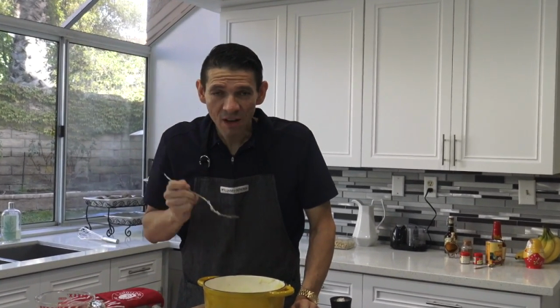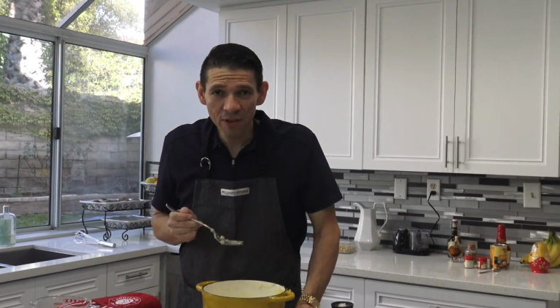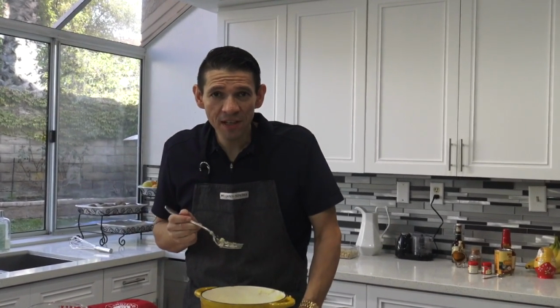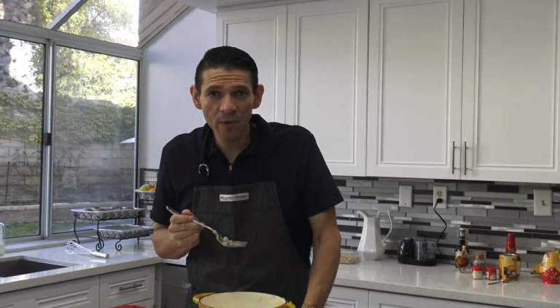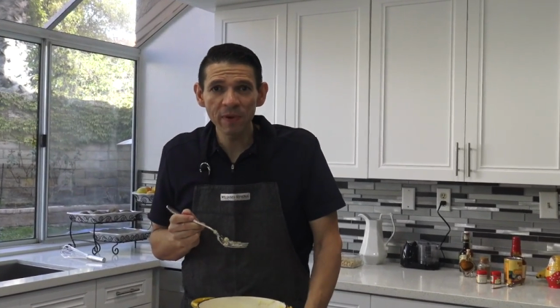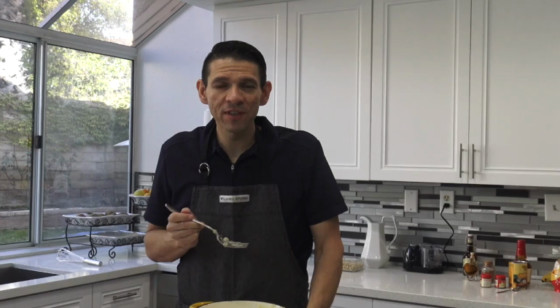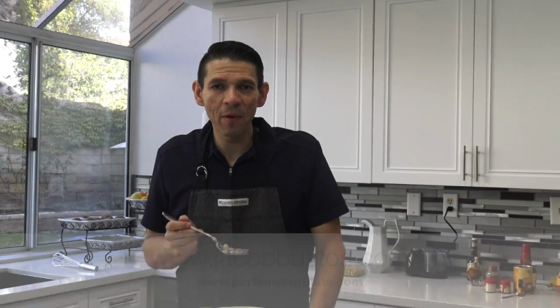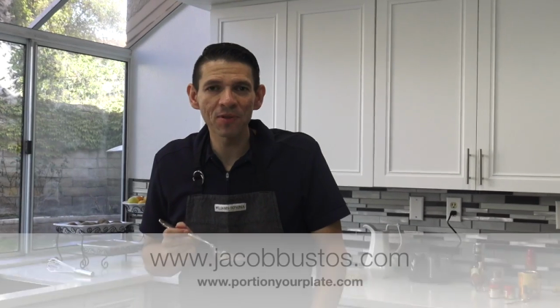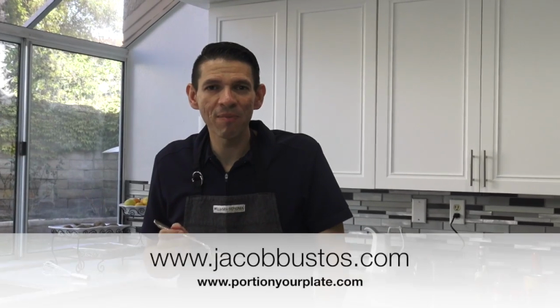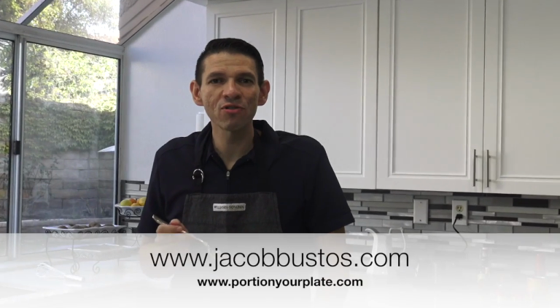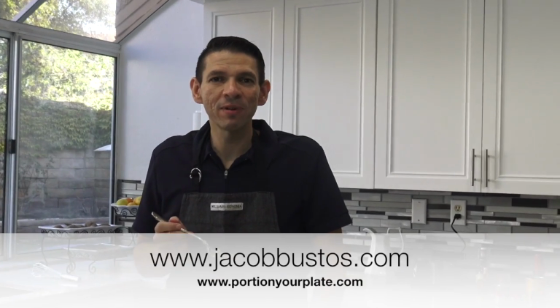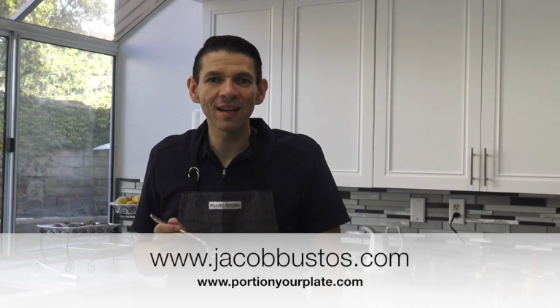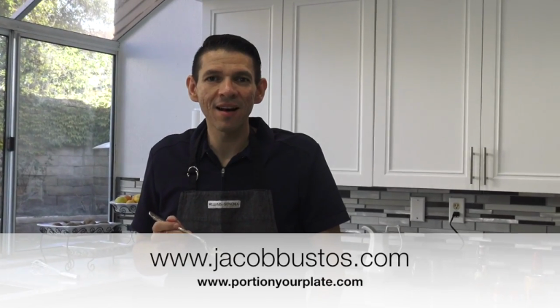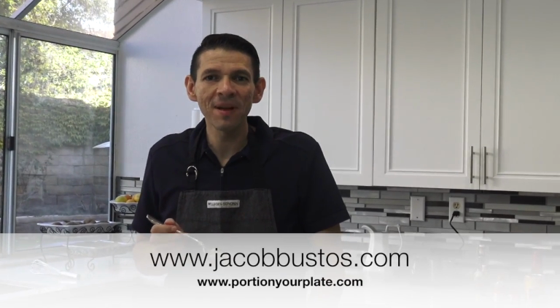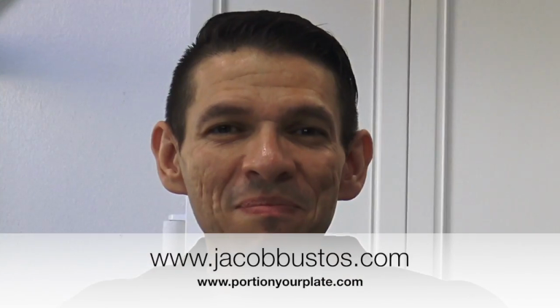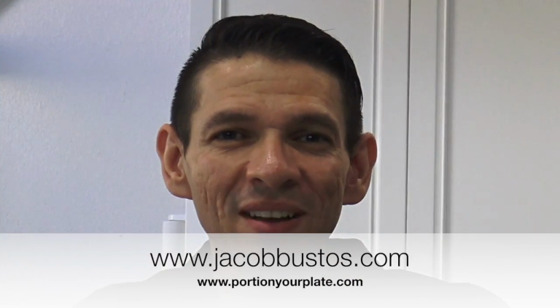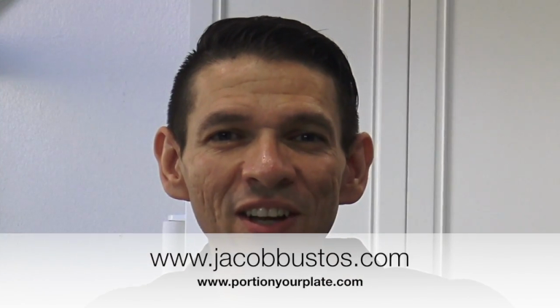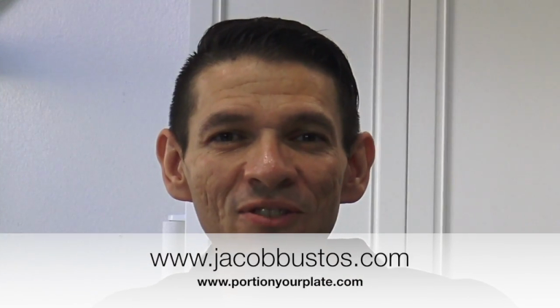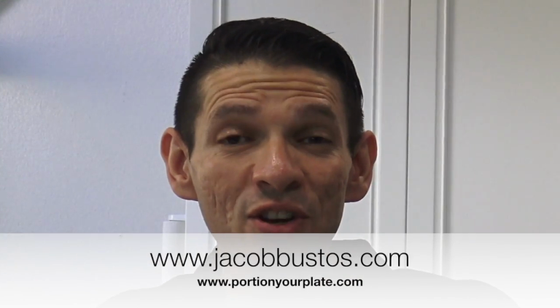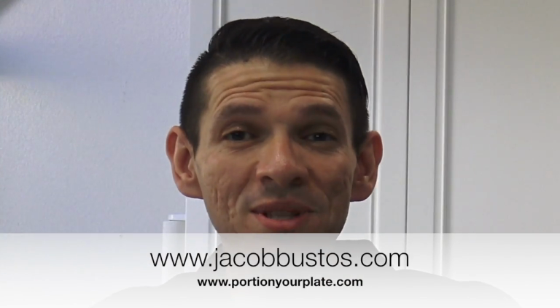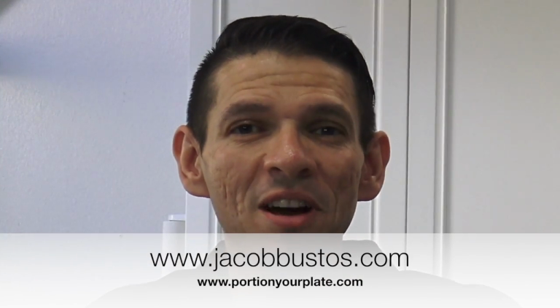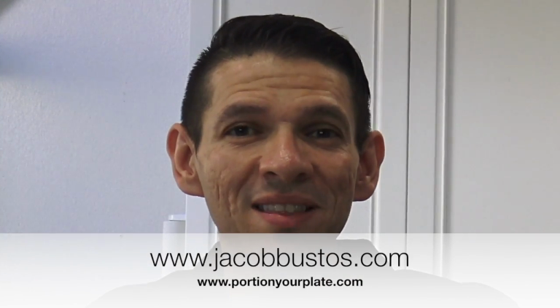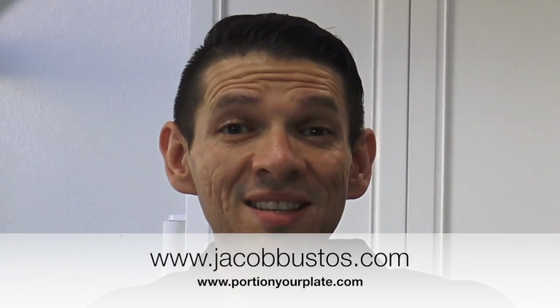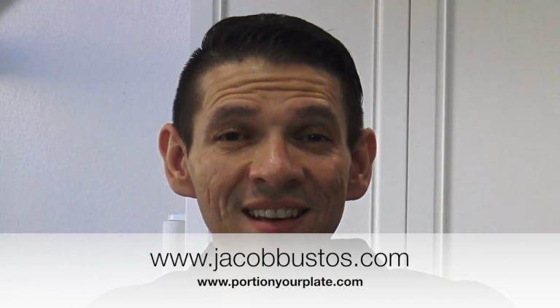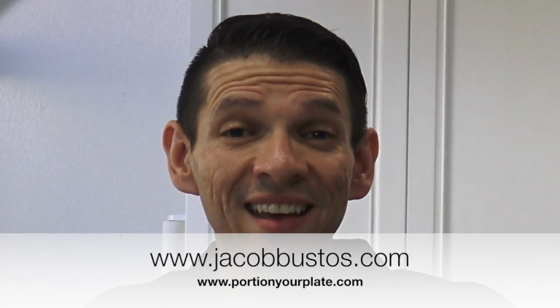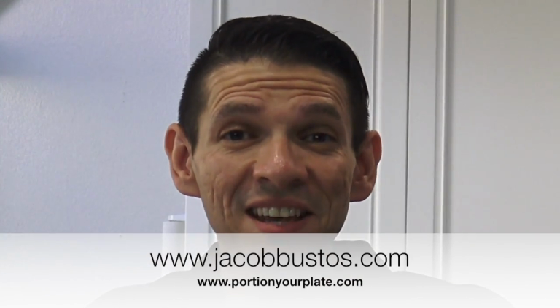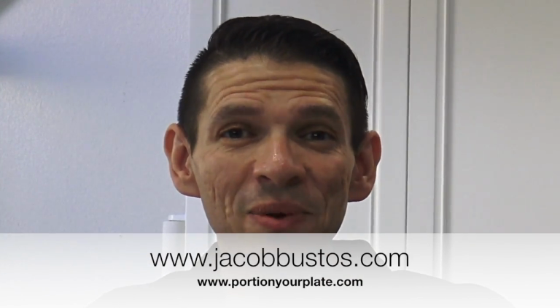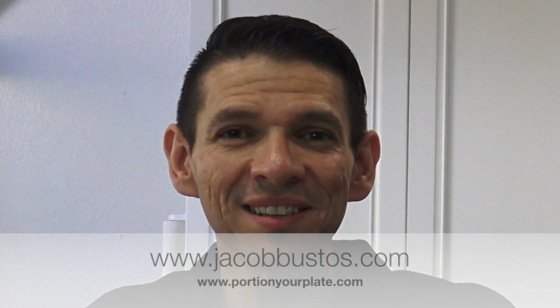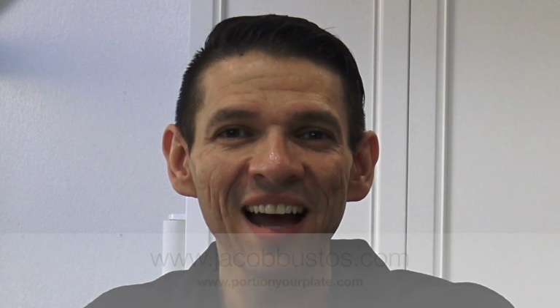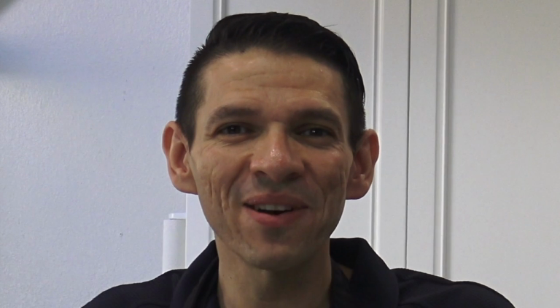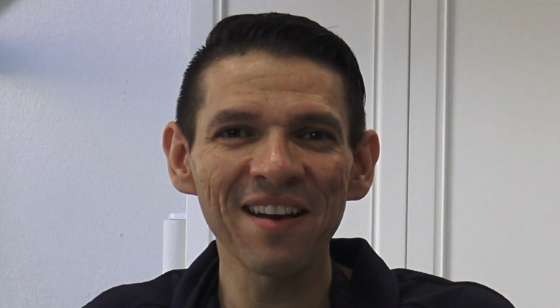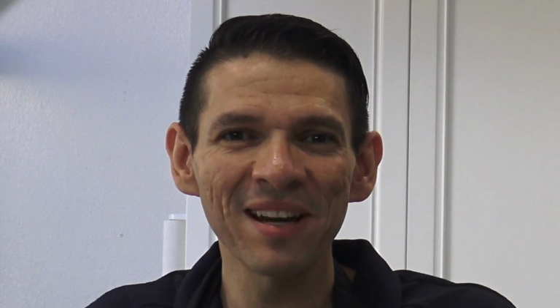For this and other recipes, visit my website at PortionYourPlate.com. Be on the lookout for all the new stuff coming this Thanksgiving week. Have a great day, everybody!